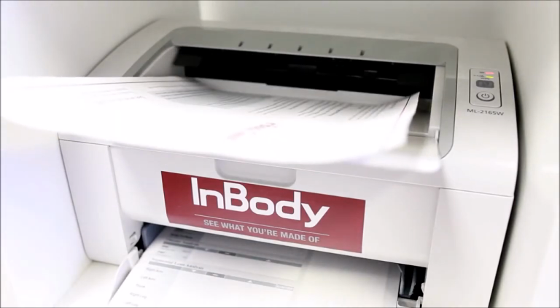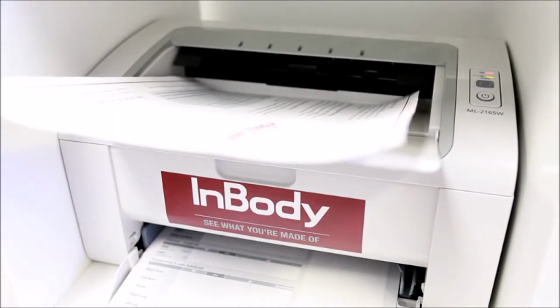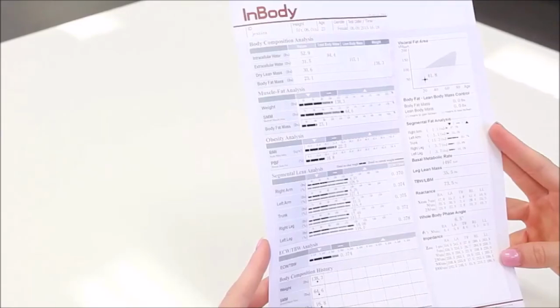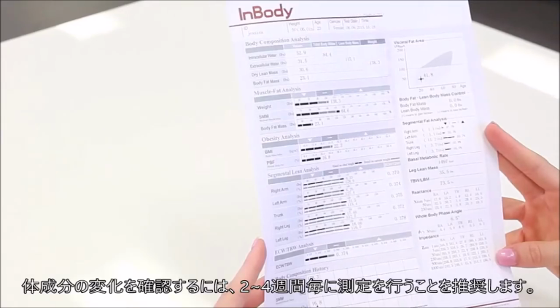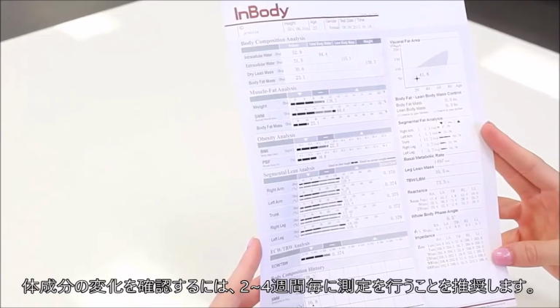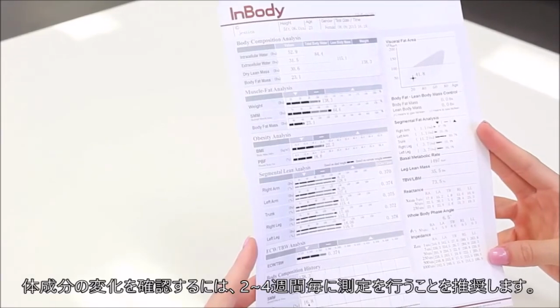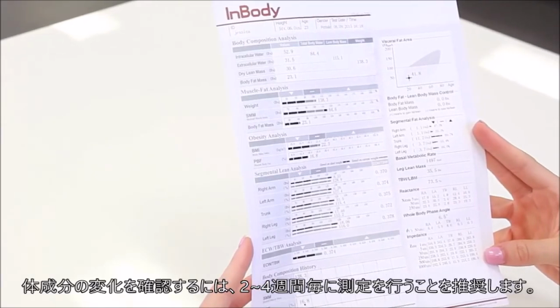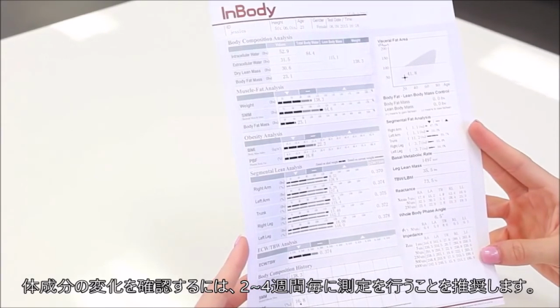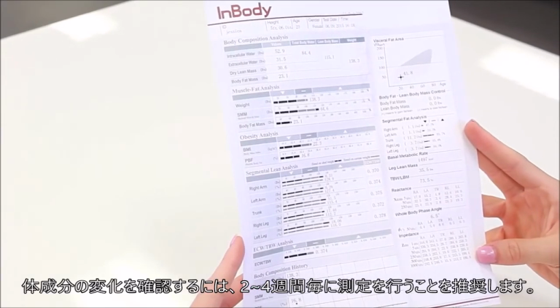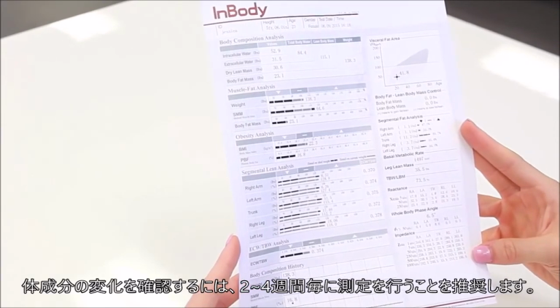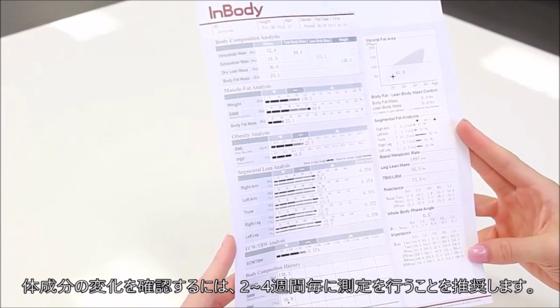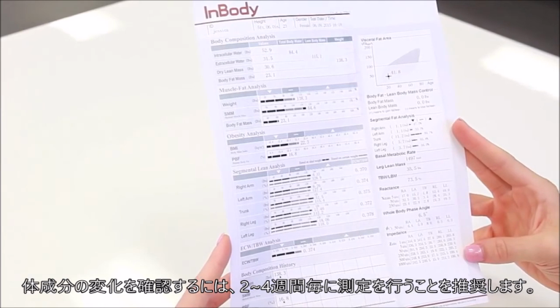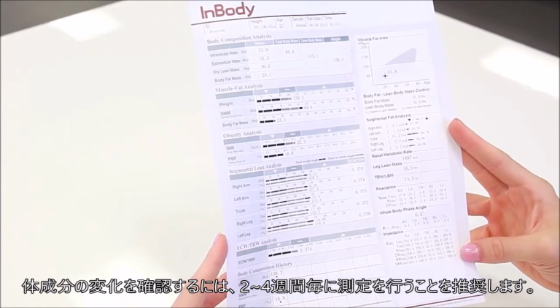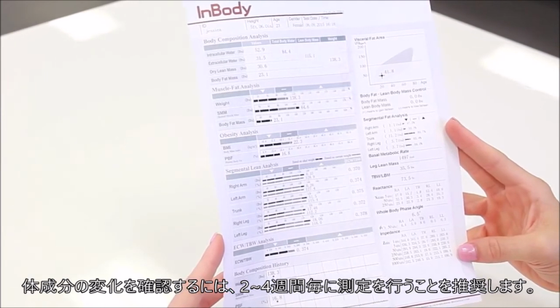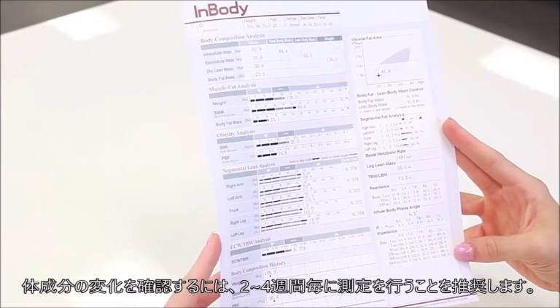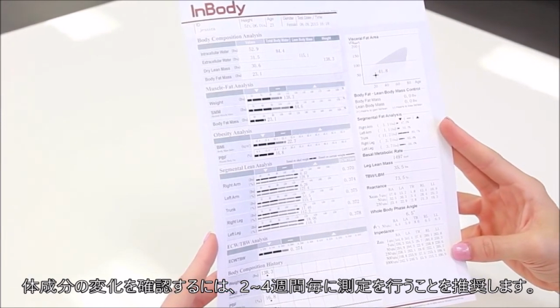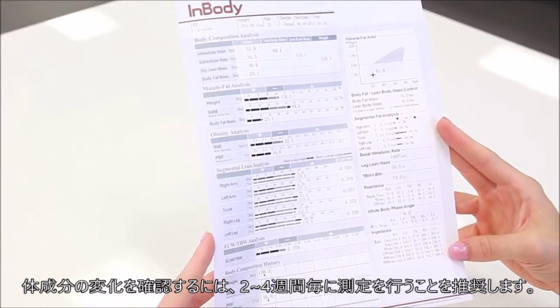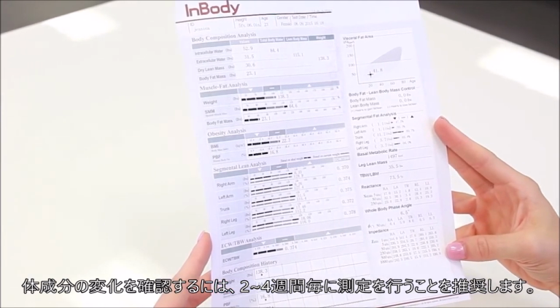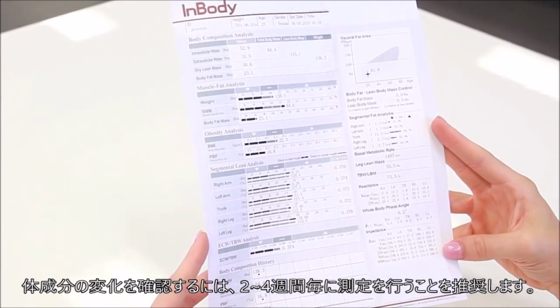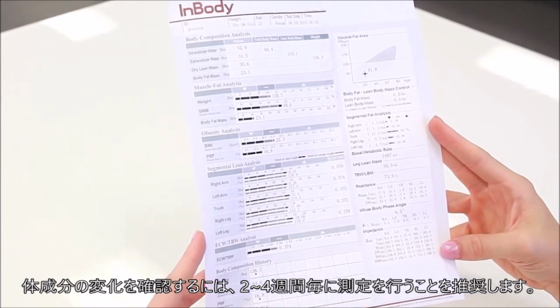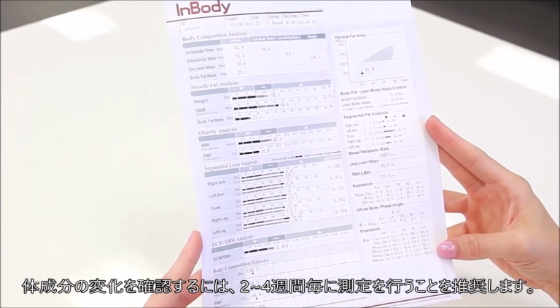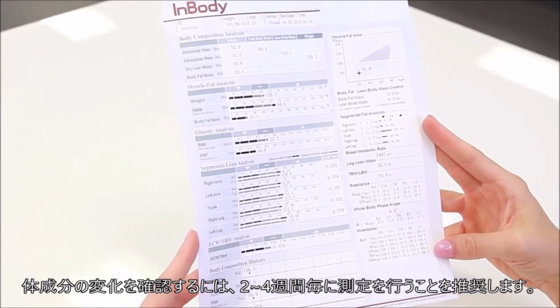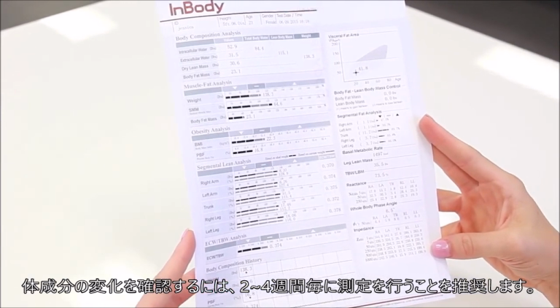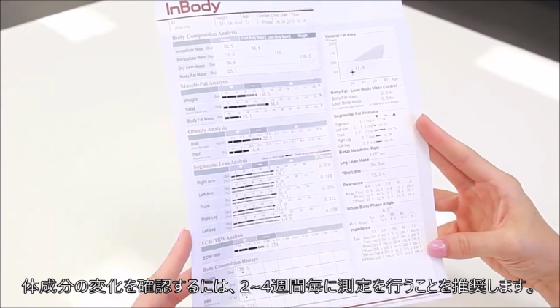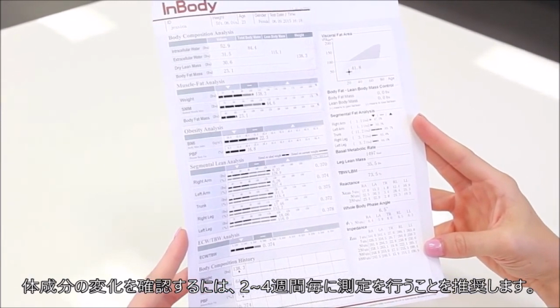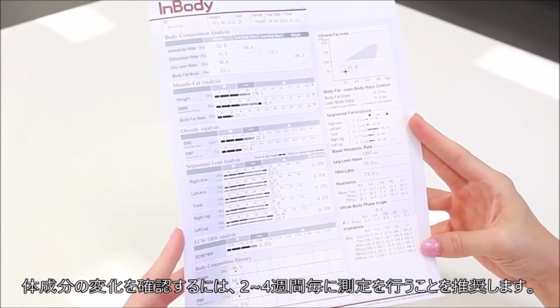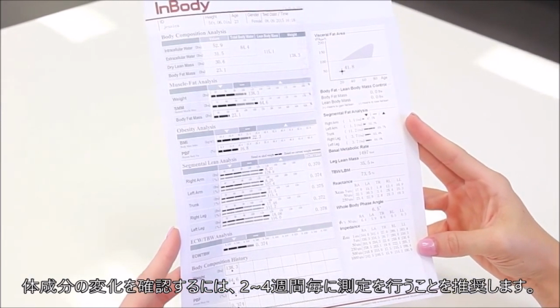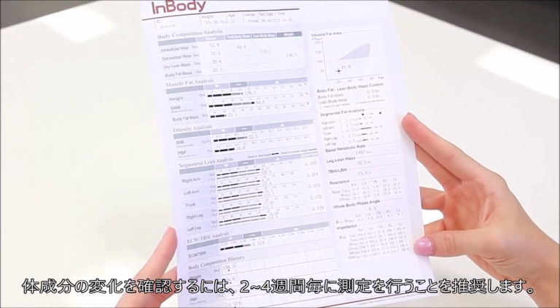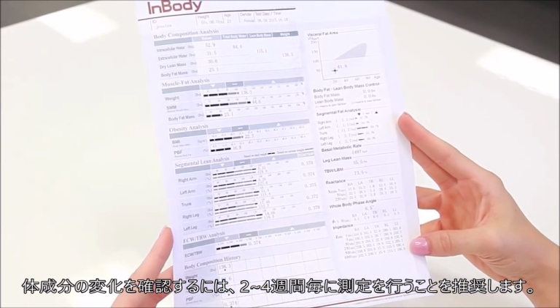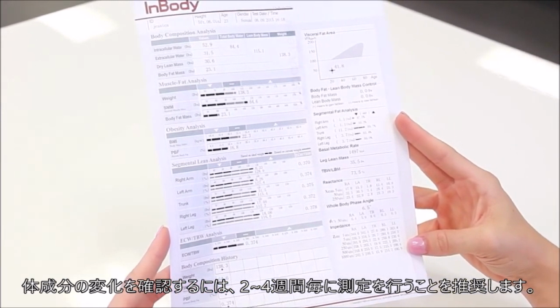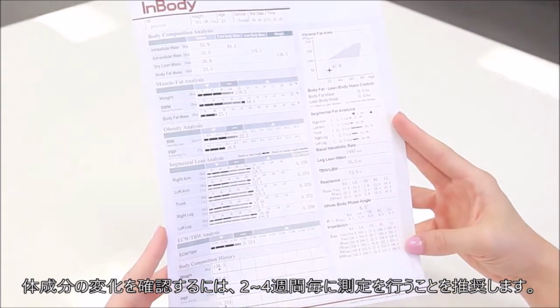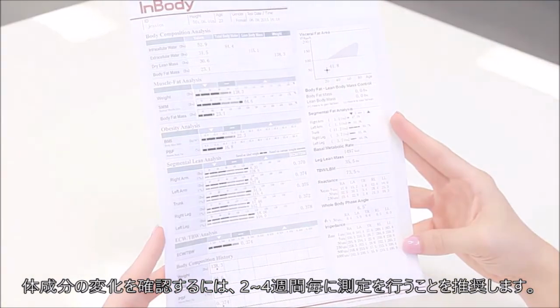Don't forget to test again in two to four weeks to monitor and track your progress.